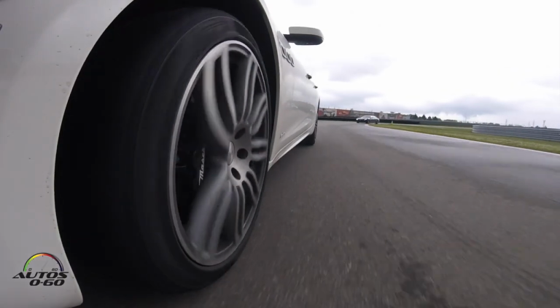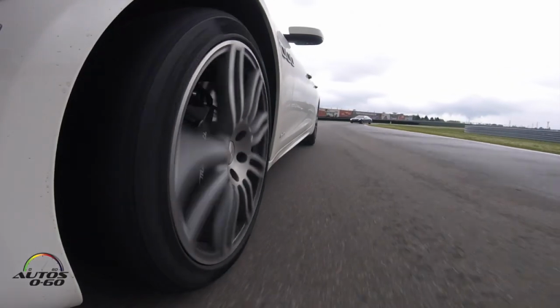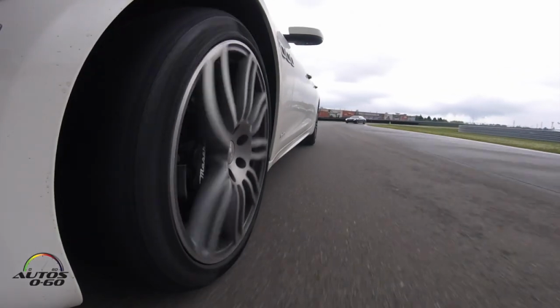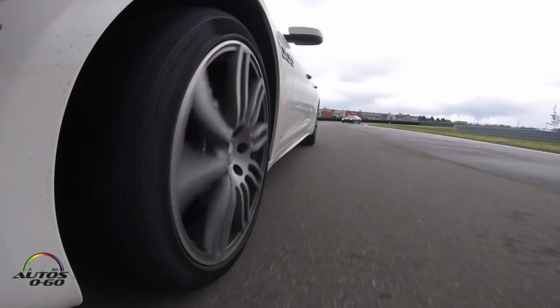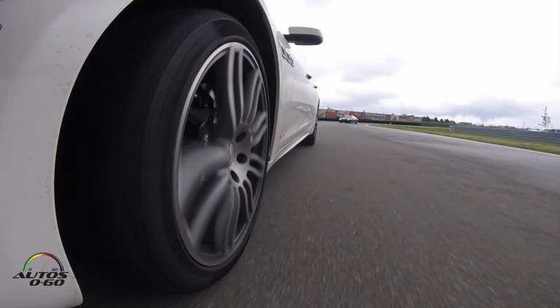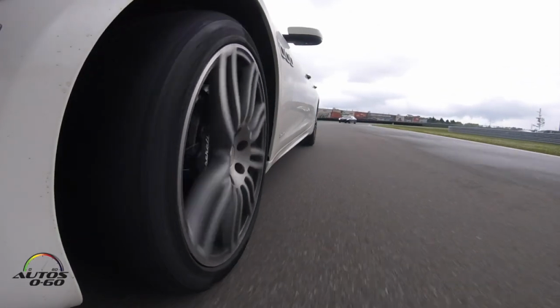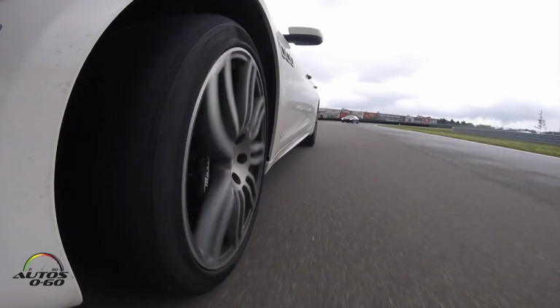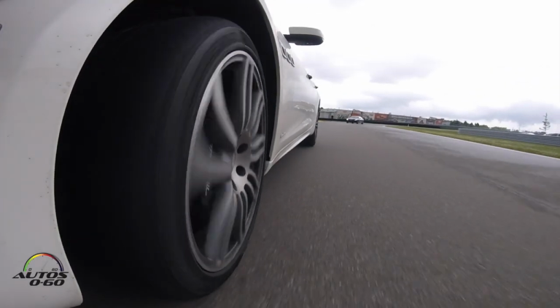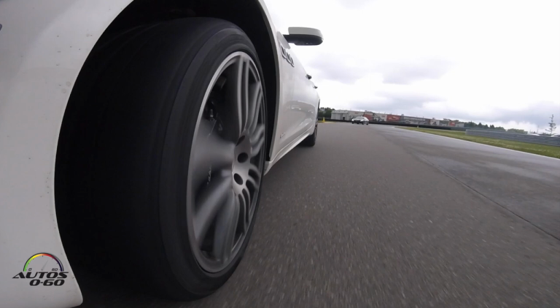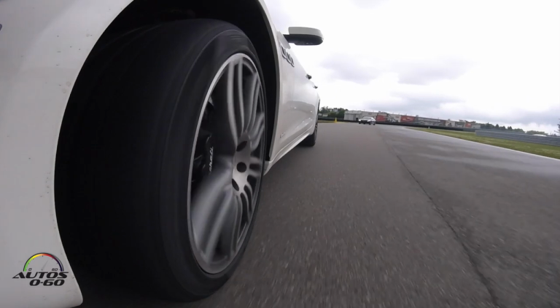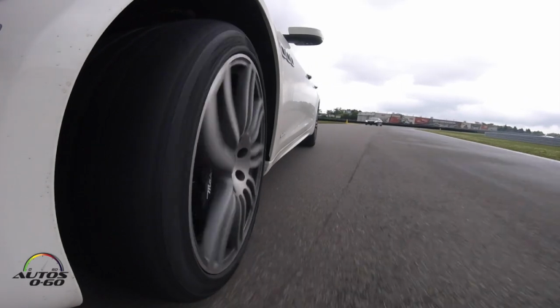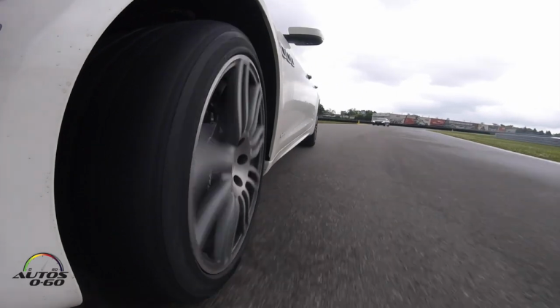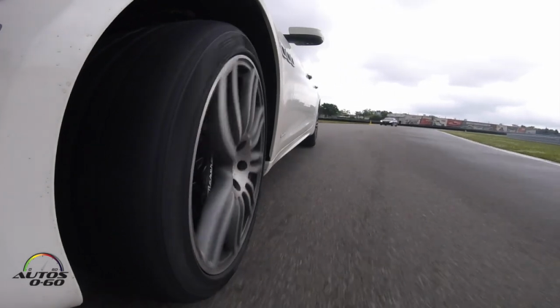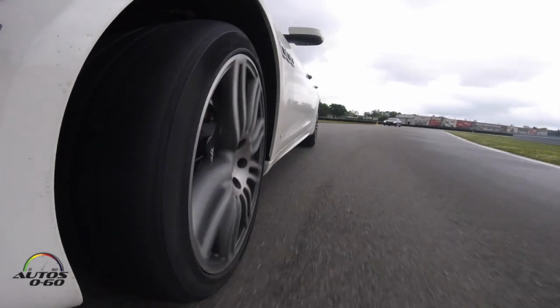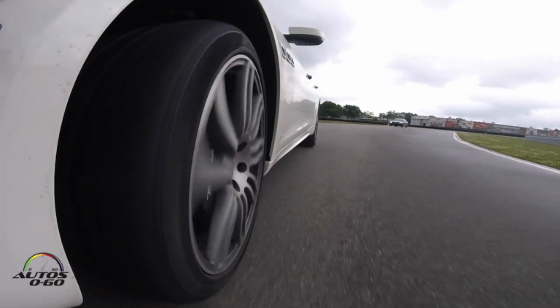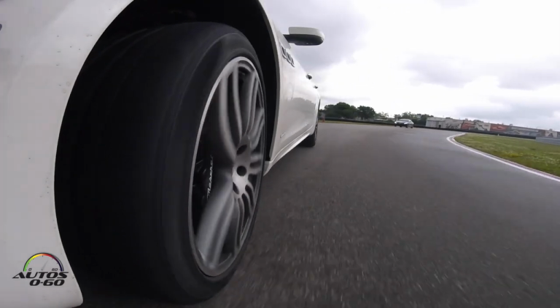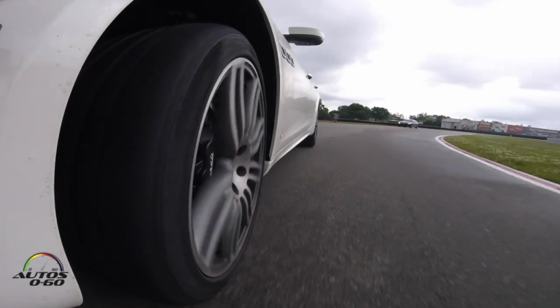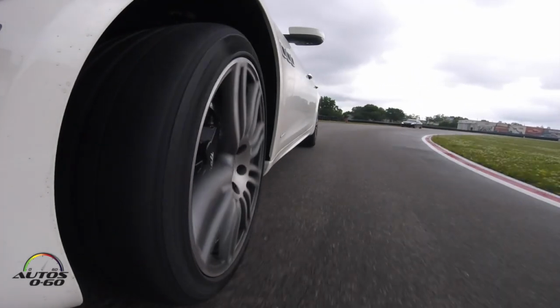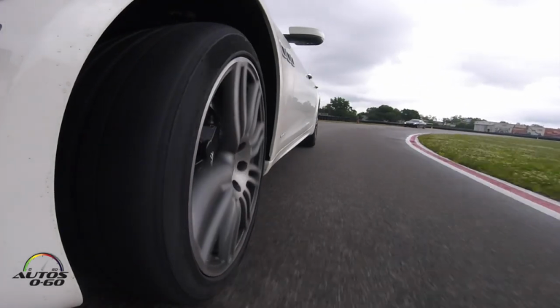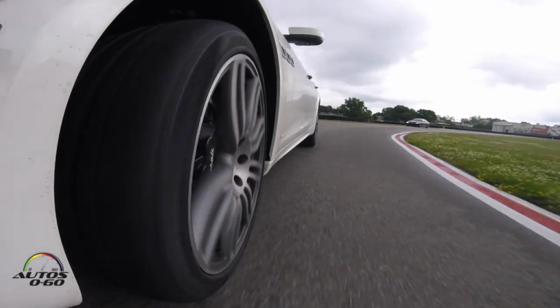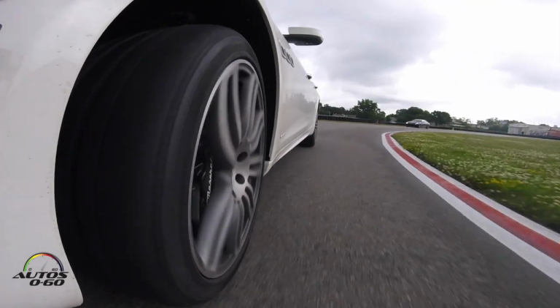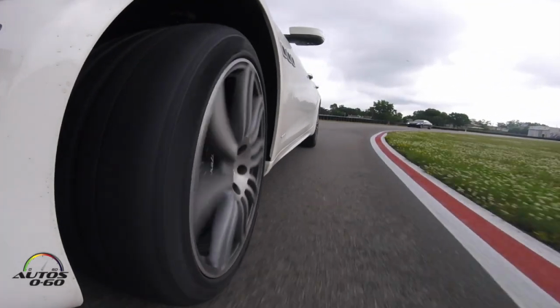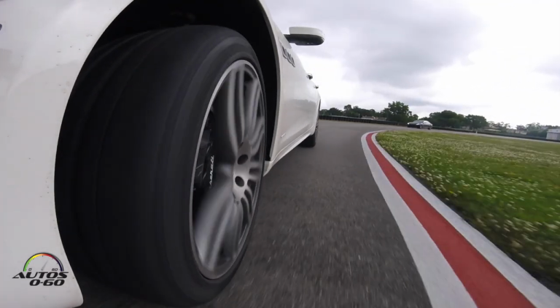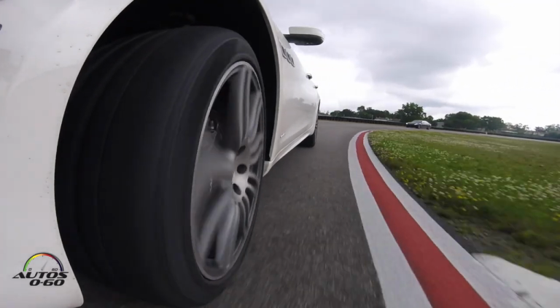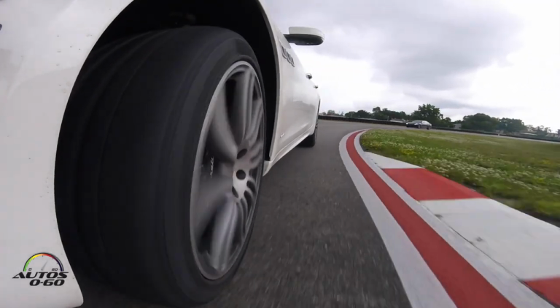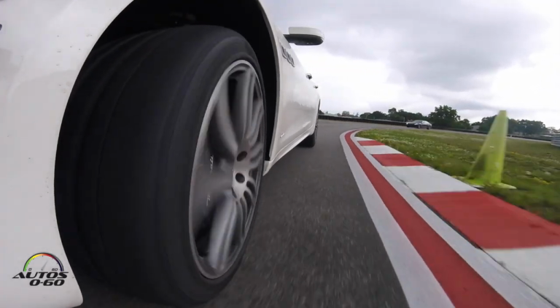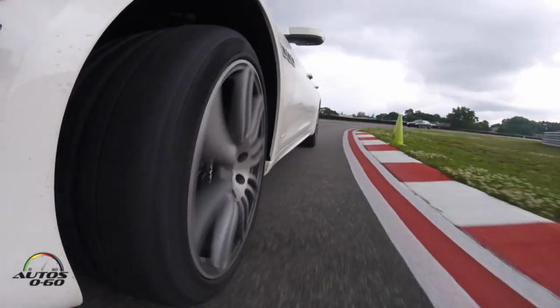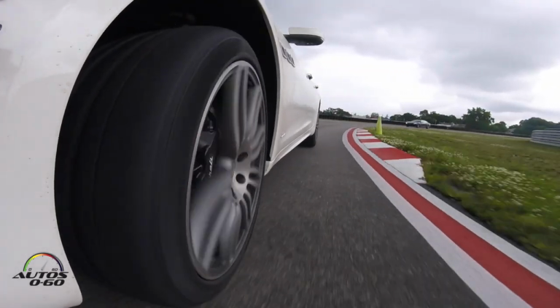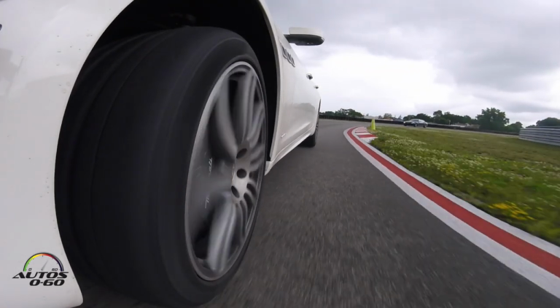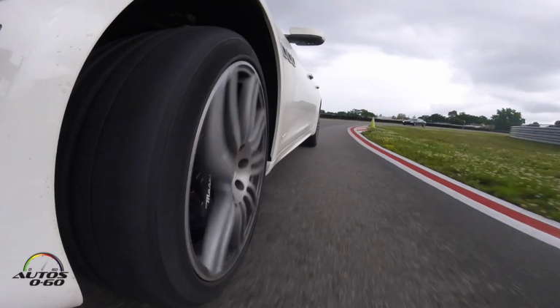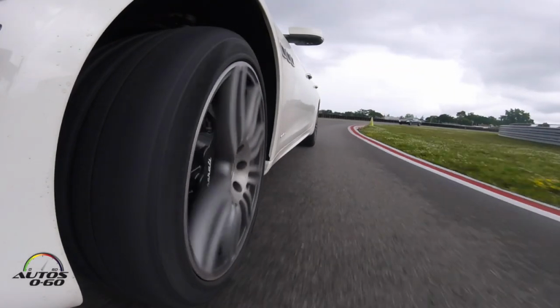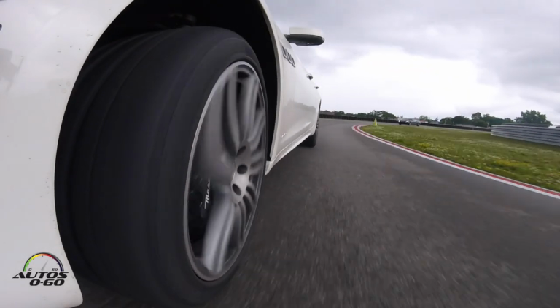We're going on the brakes here at the end of the straightaway, coming up to the hairpin — we're going to be very late apex.